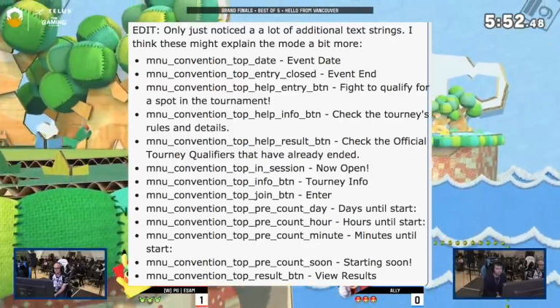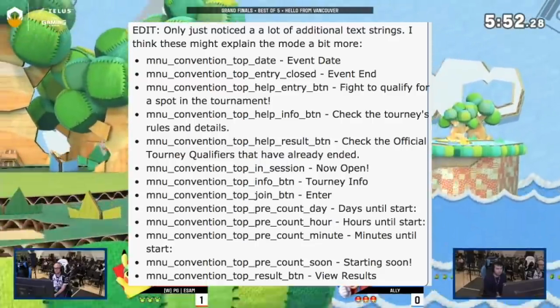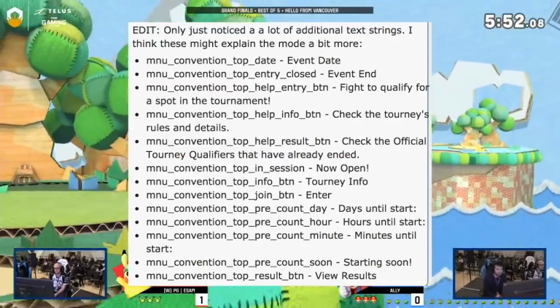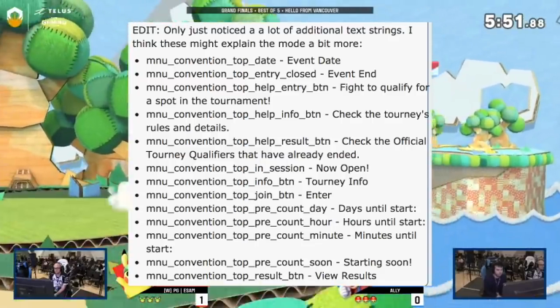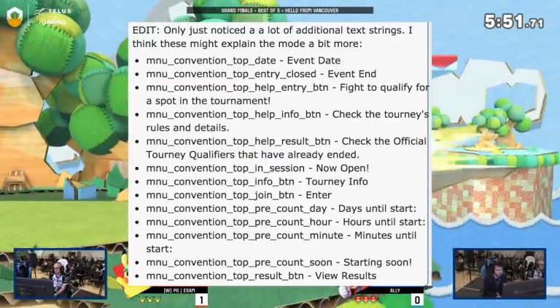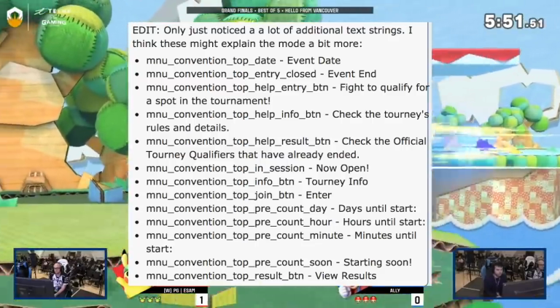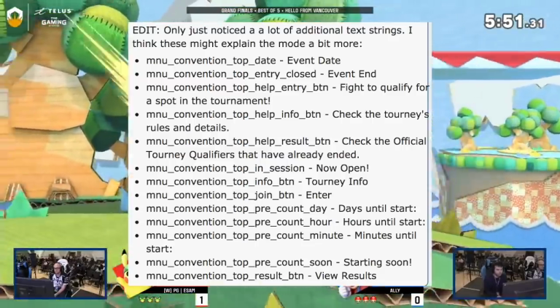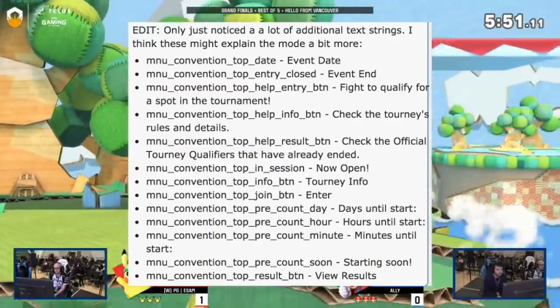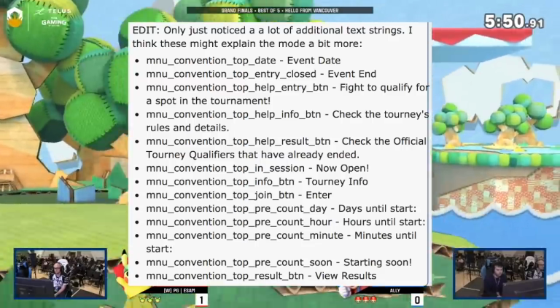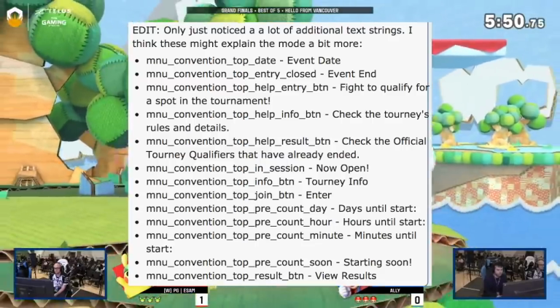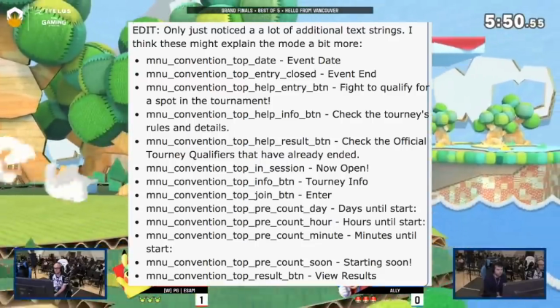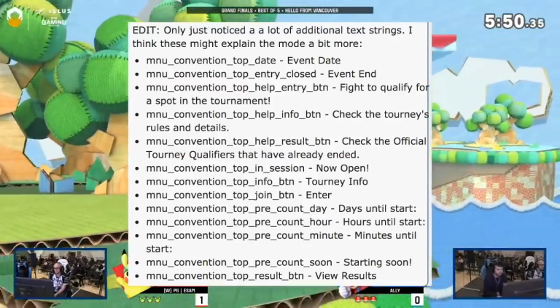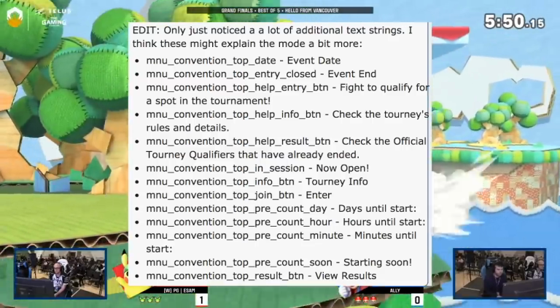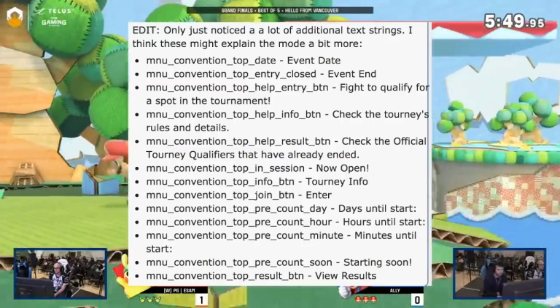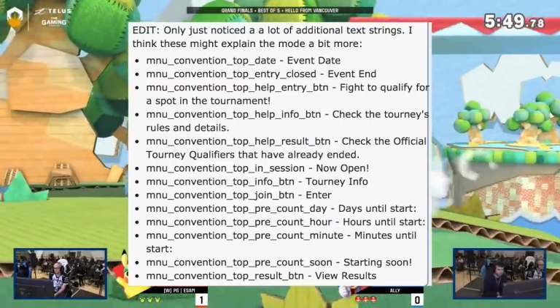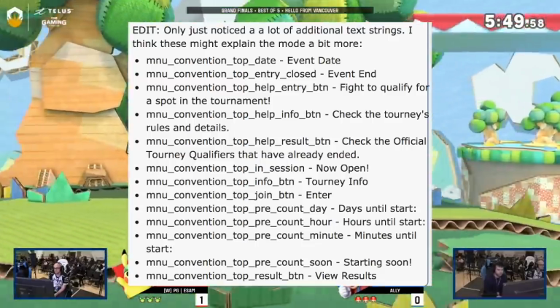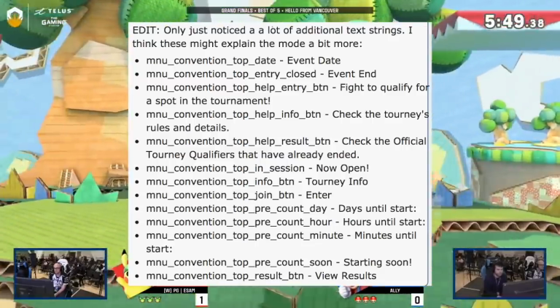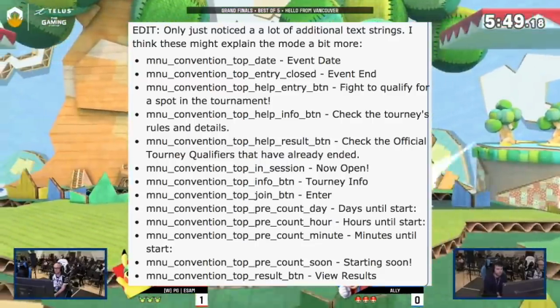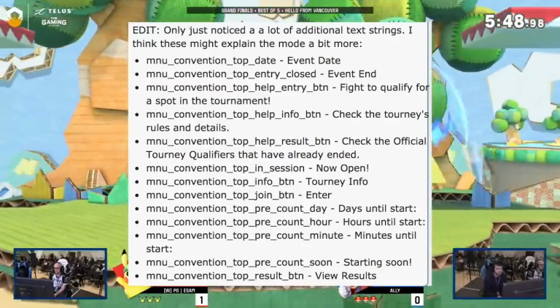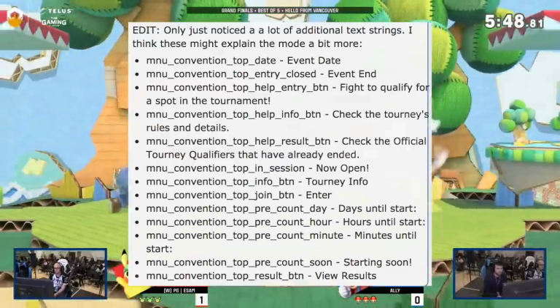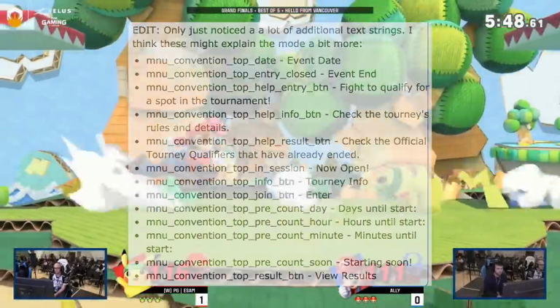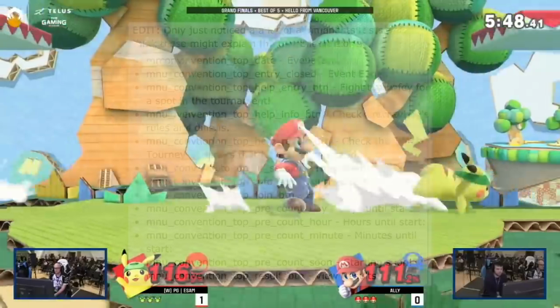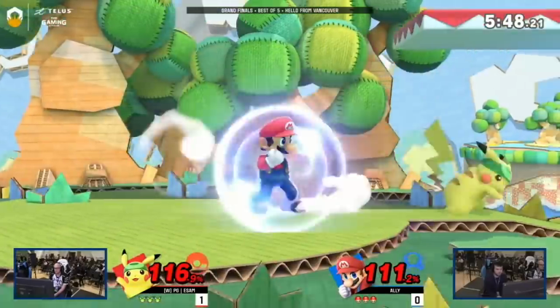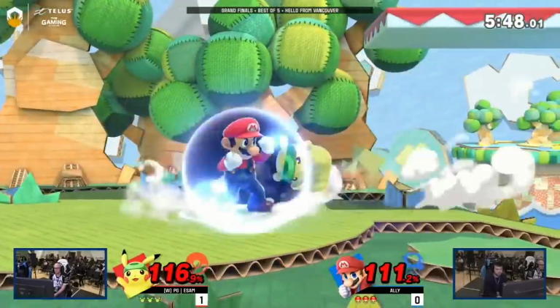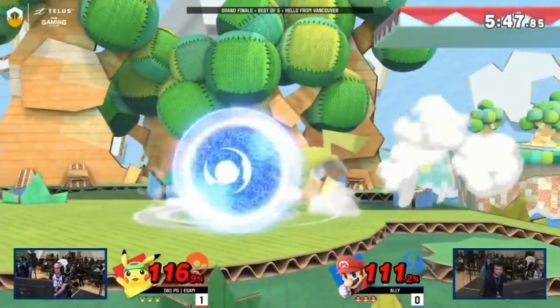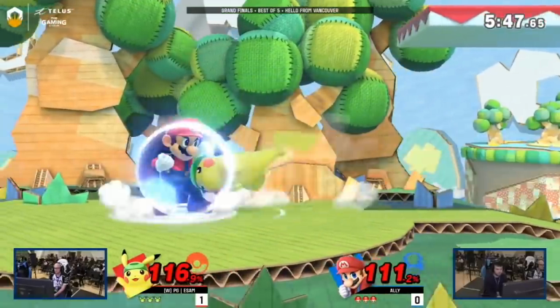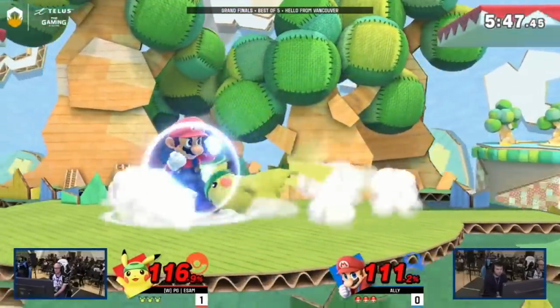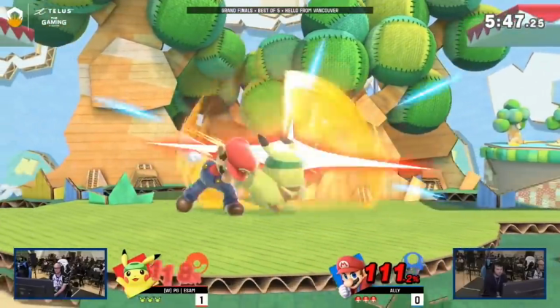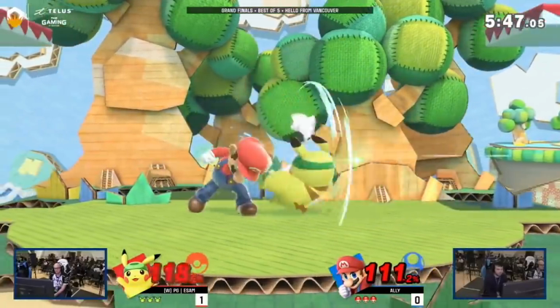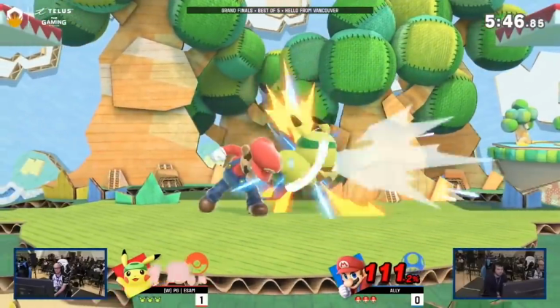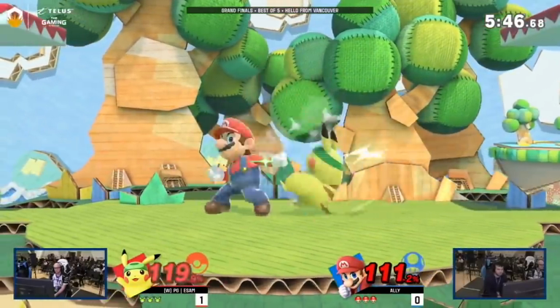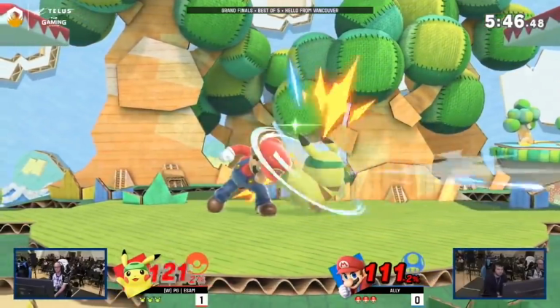More strings include: 'Now open tourney info,' 'Enter,' 'Days until start,' 'Hours until start,' 'Minutes until start,' 'Starting soon,' and 'View results.' Those are all the text strings found in the data mine relating to this new Convention mode.